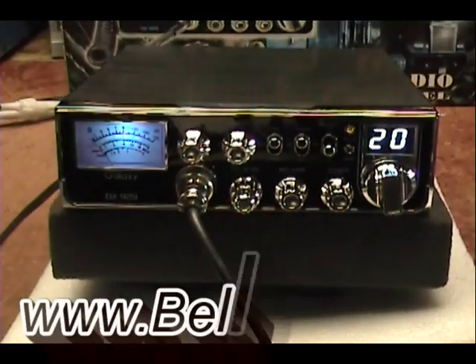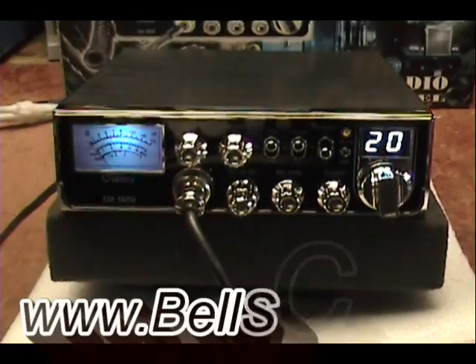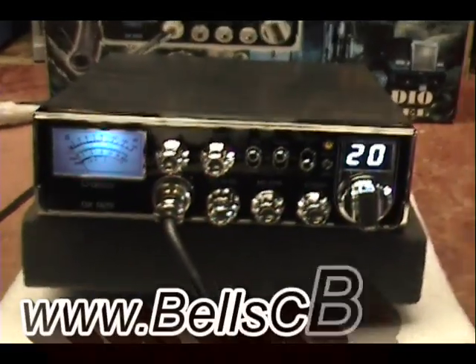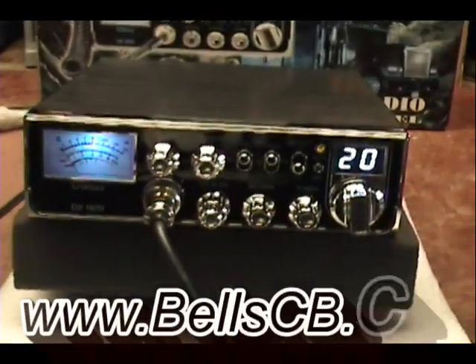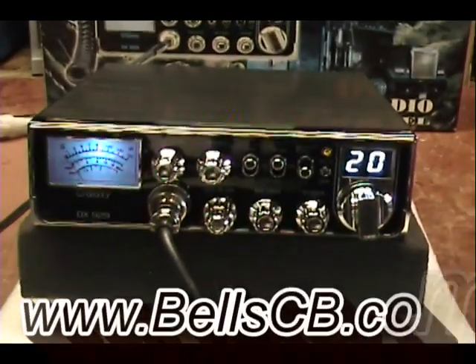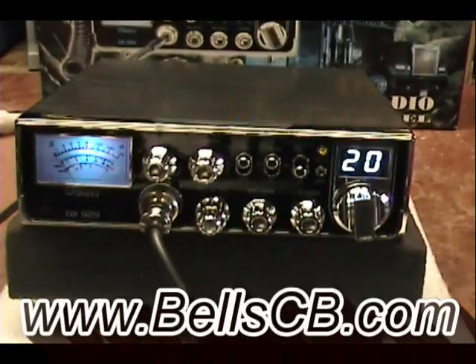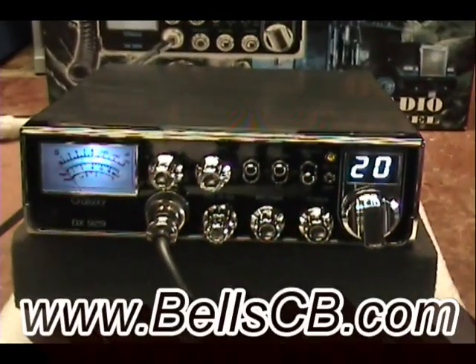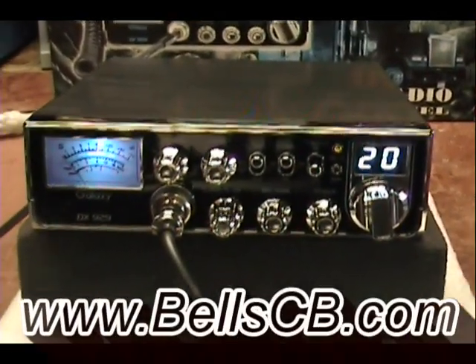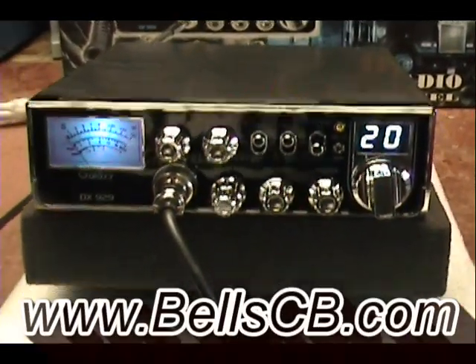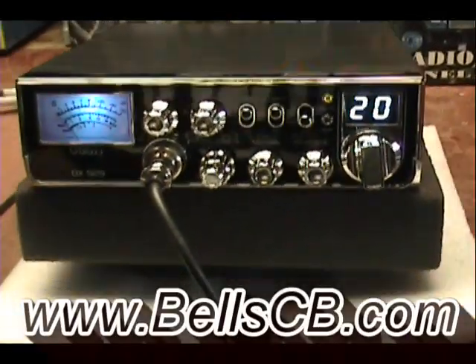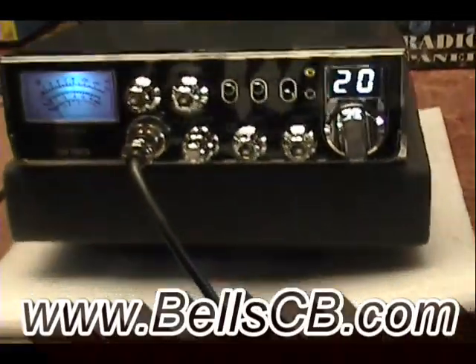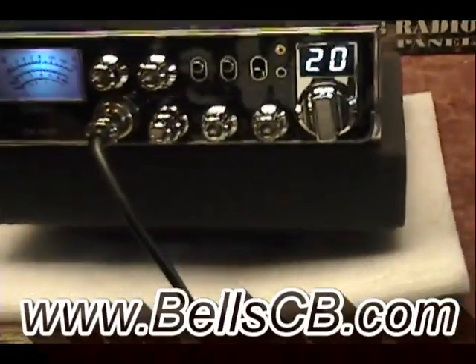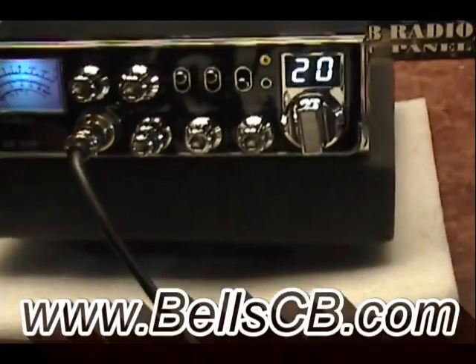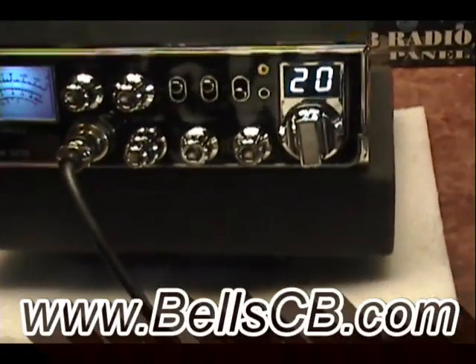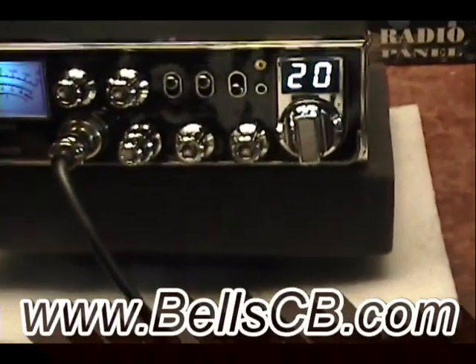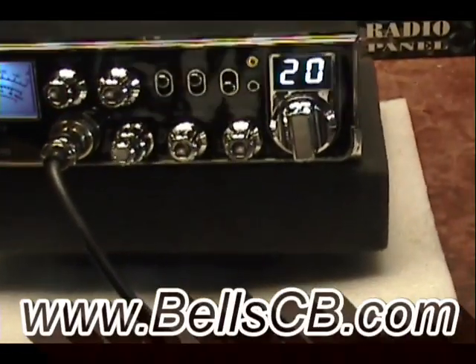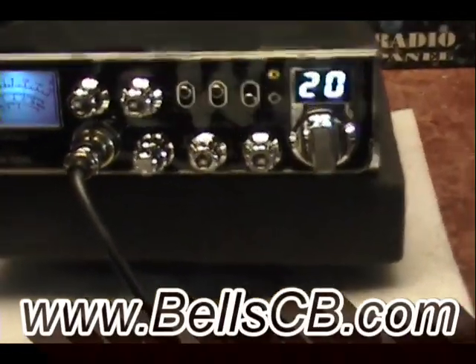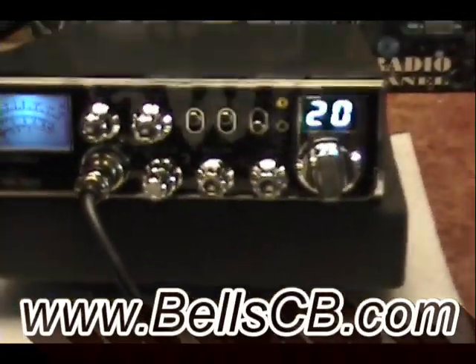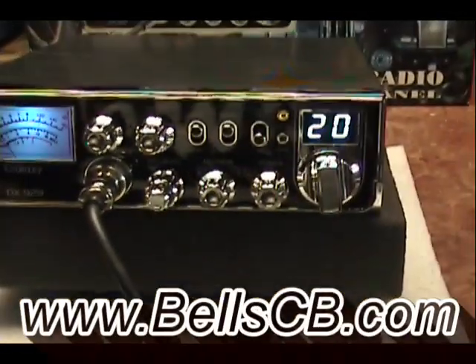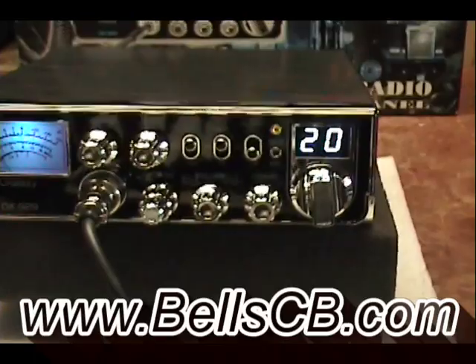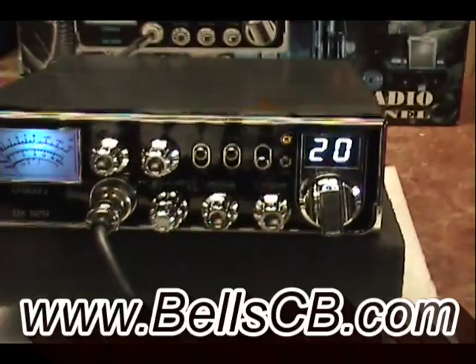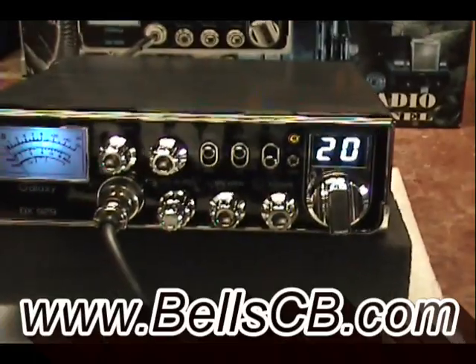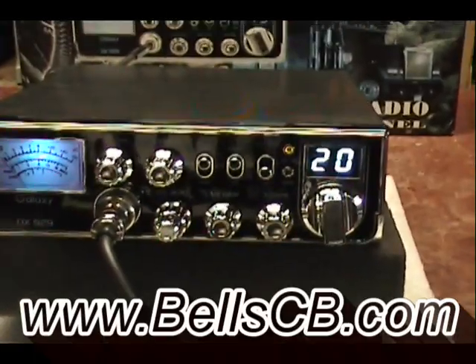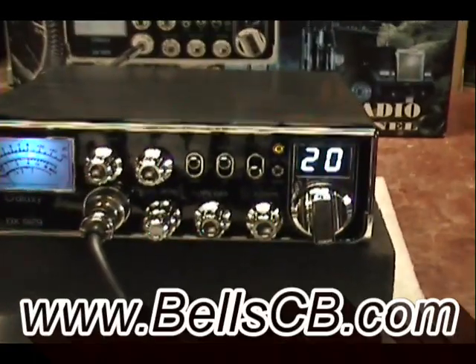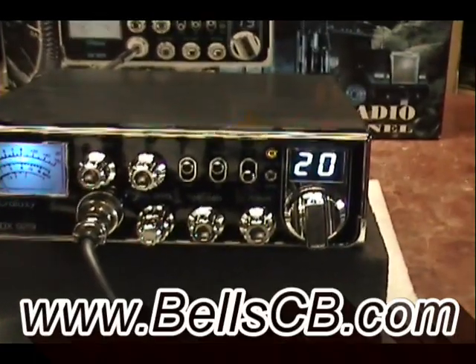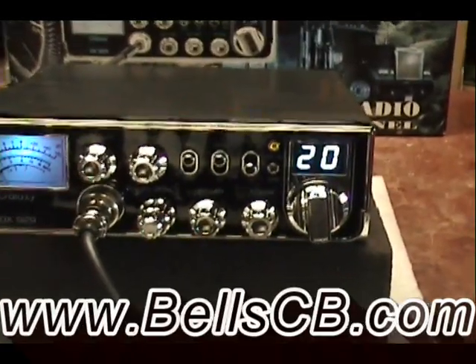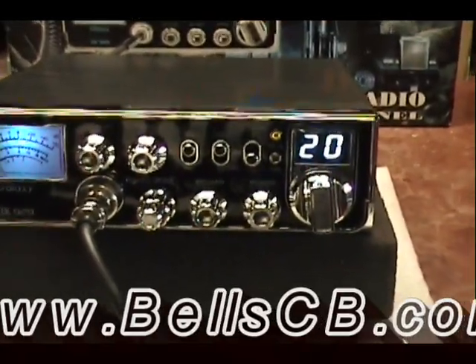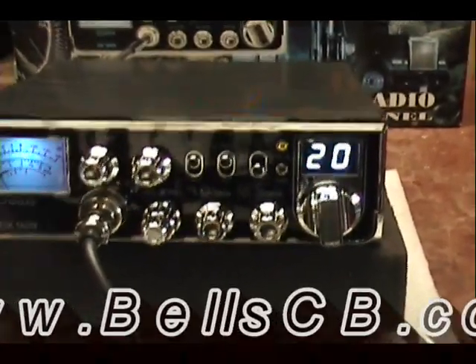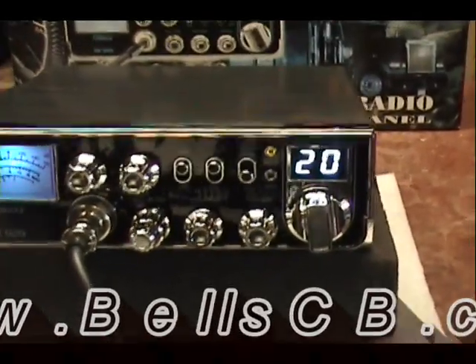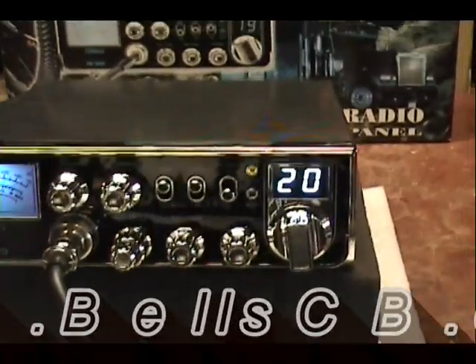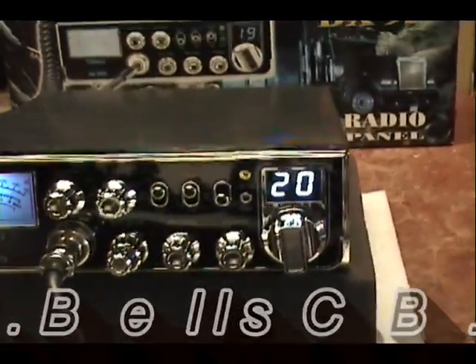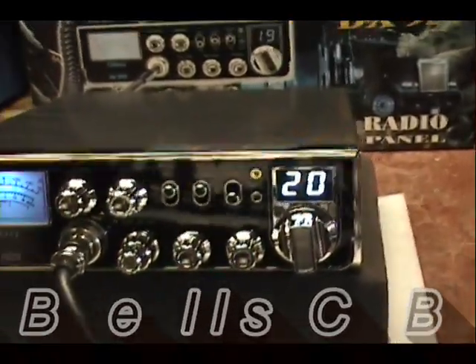Hello everybody, welcome to Bell's CB. We're doing a tune-up report today on this Galaxy DX929. It's for Cliff in Arkansas.